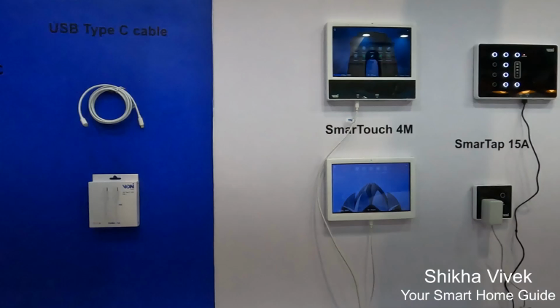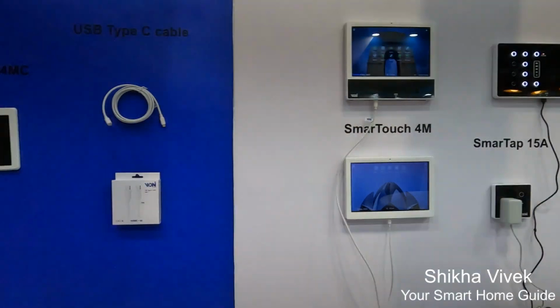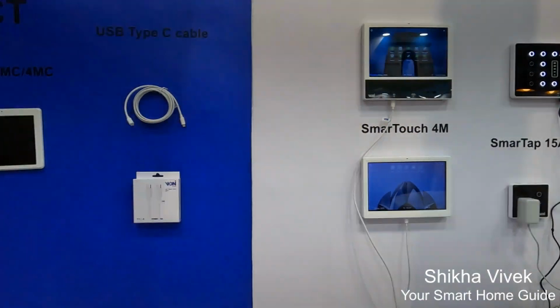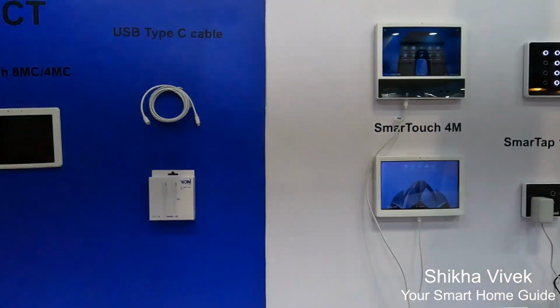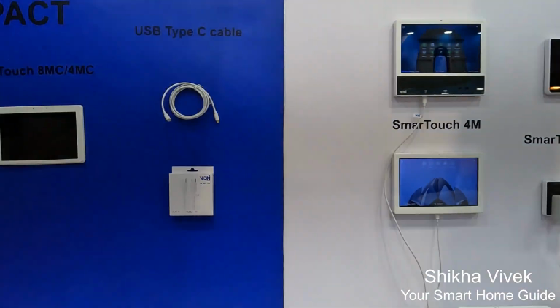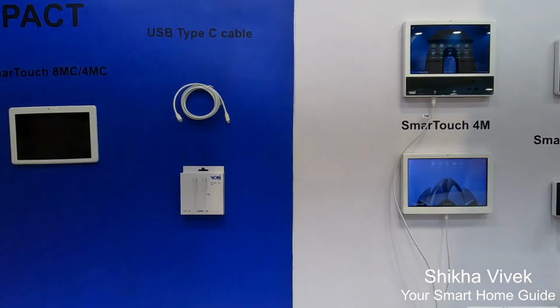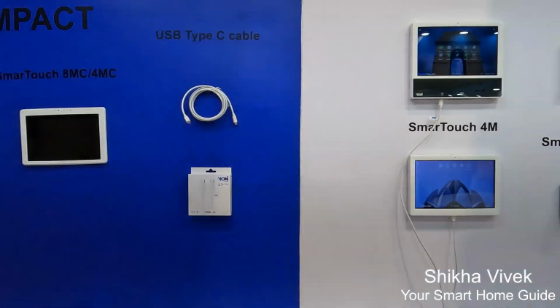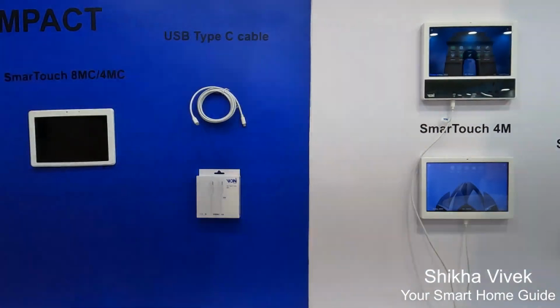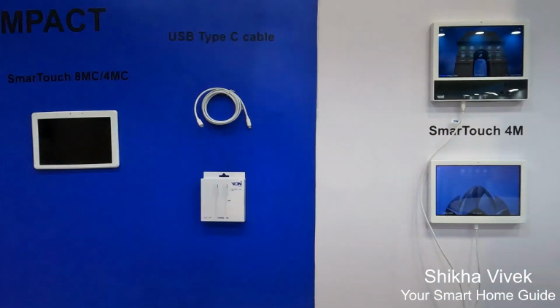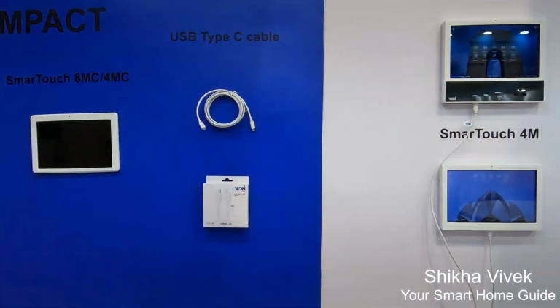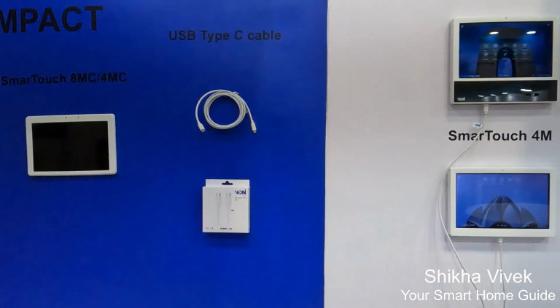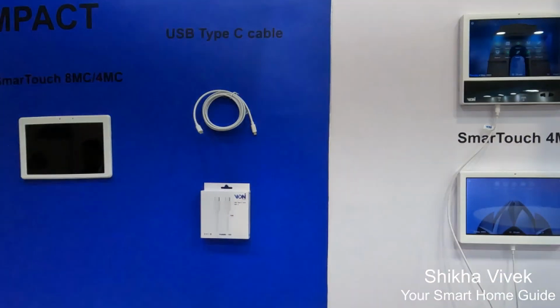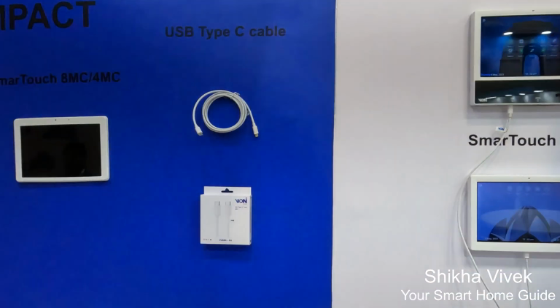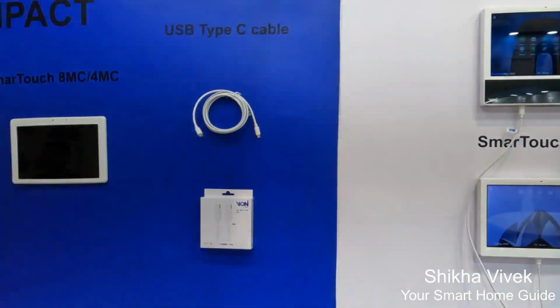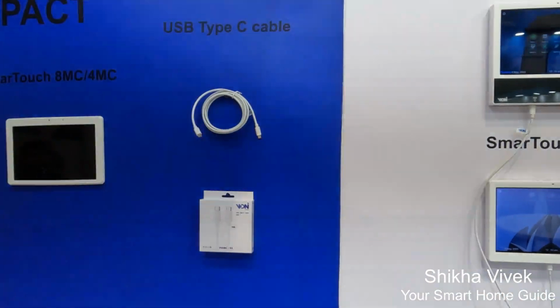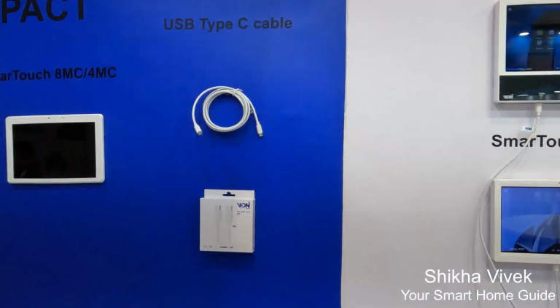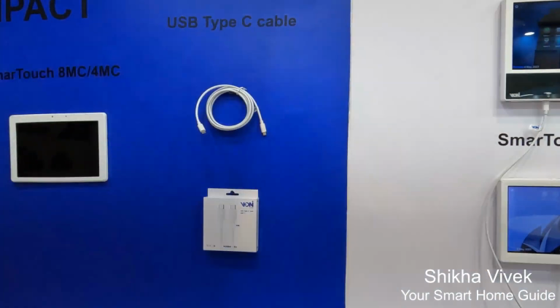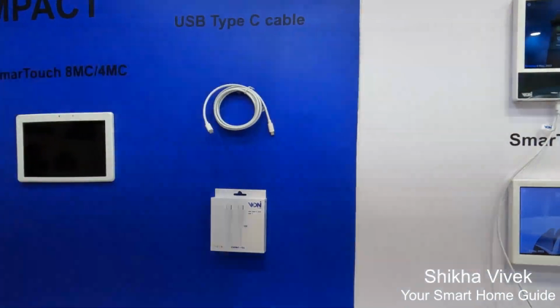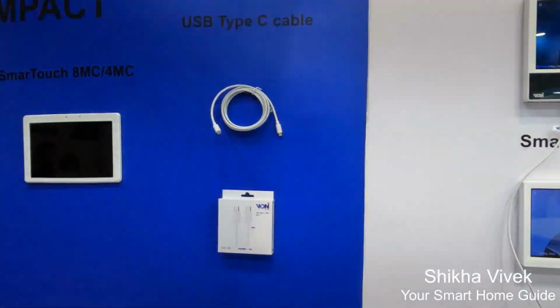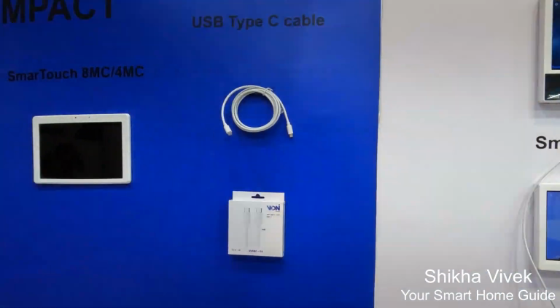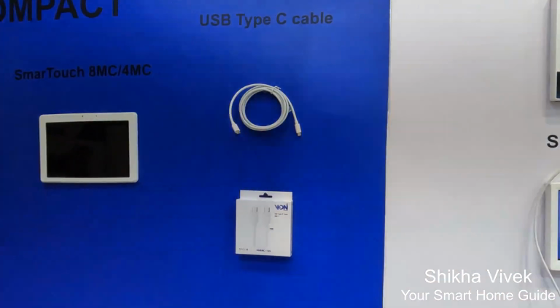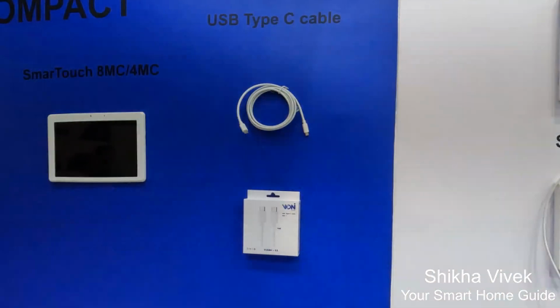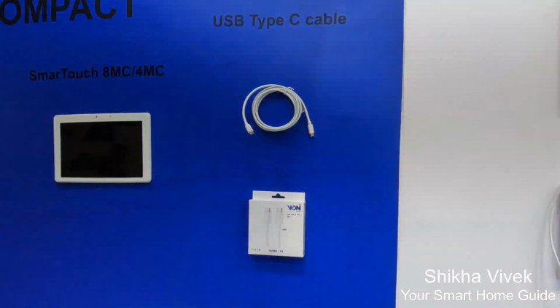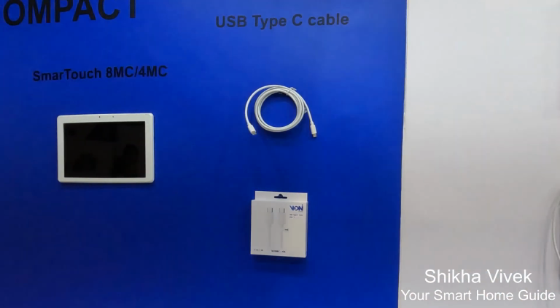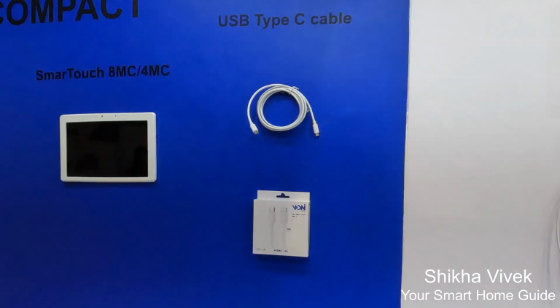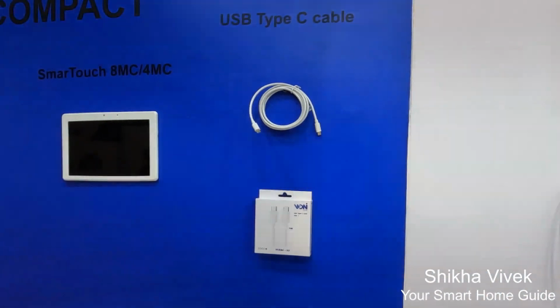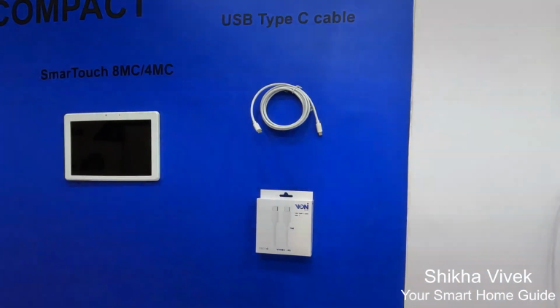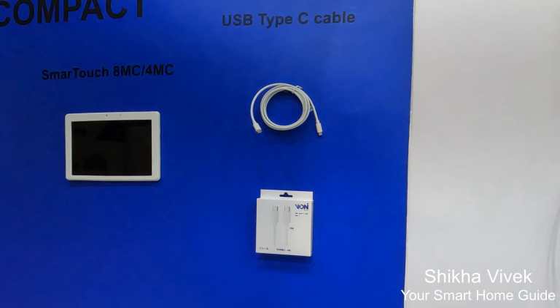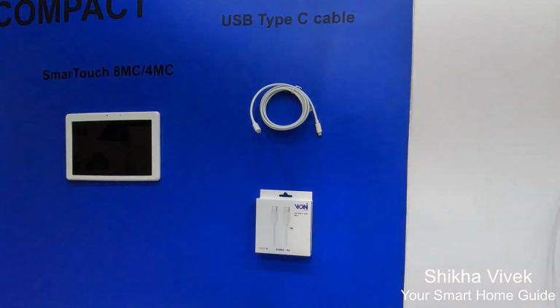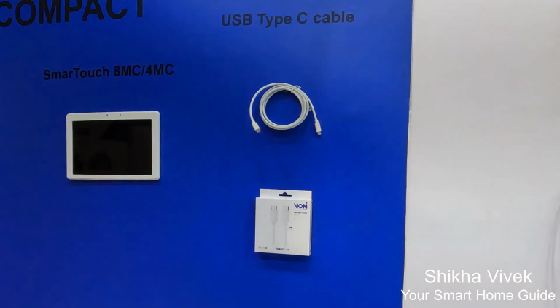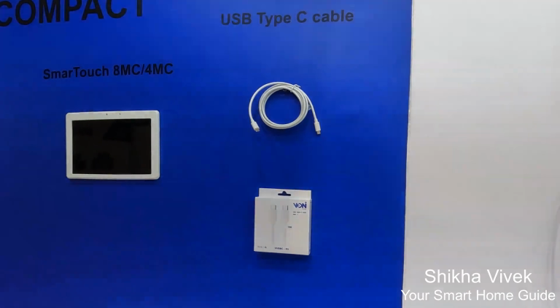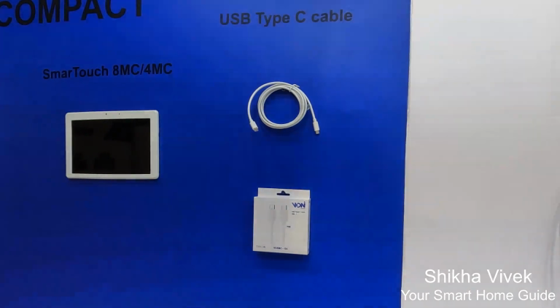On 20th May, we are going to launch the MC models, which will be without Type-C charging and will have a sleek and compact design.